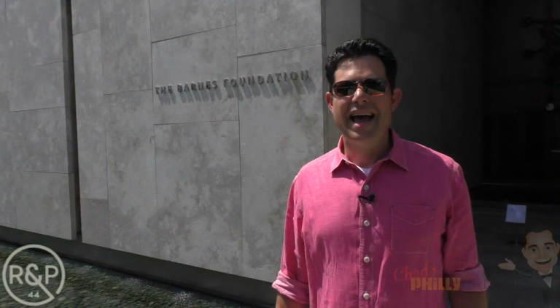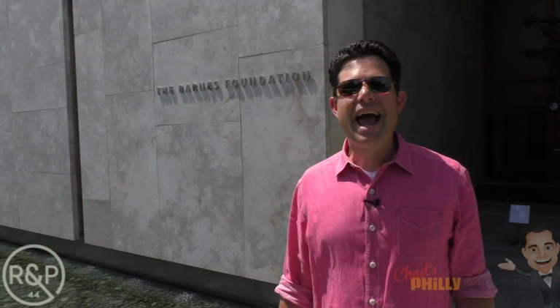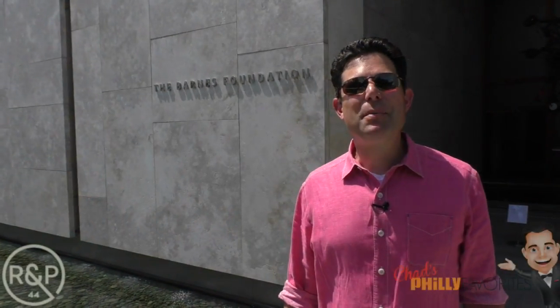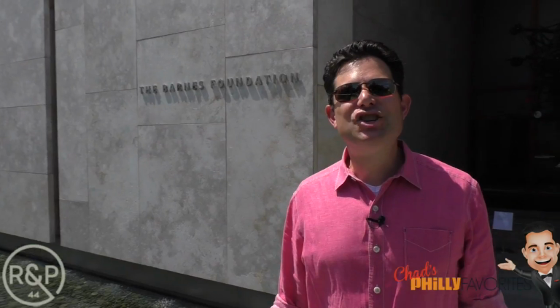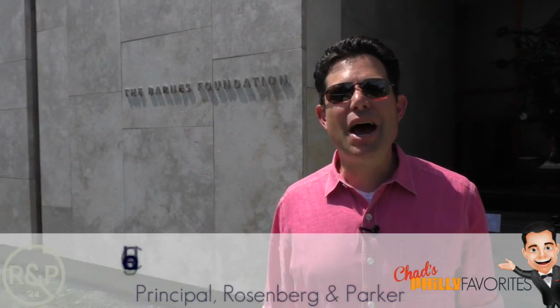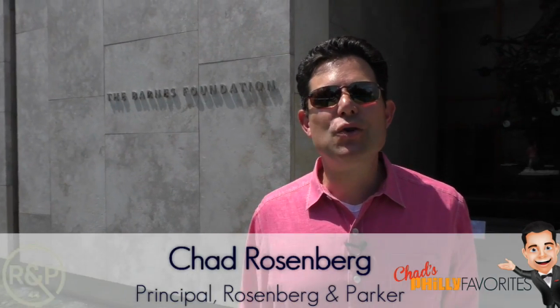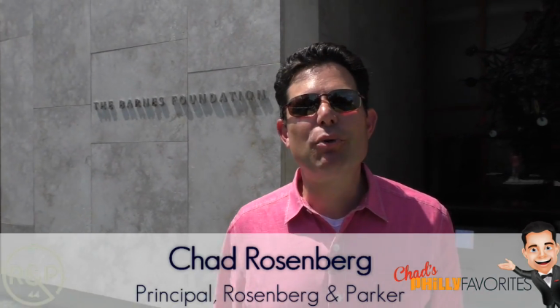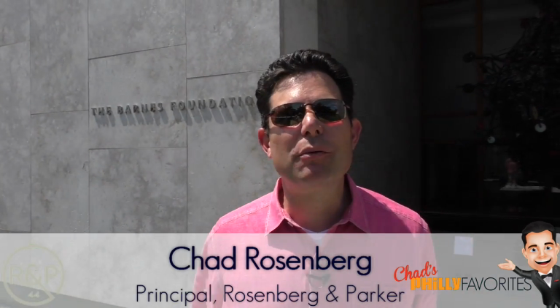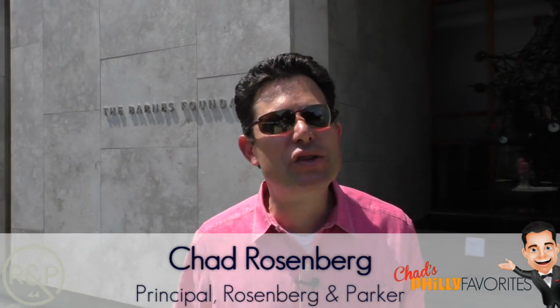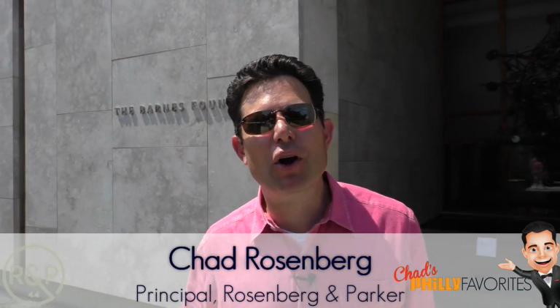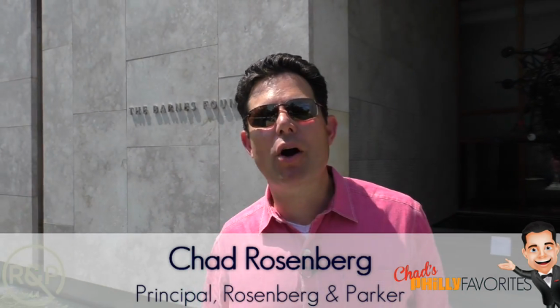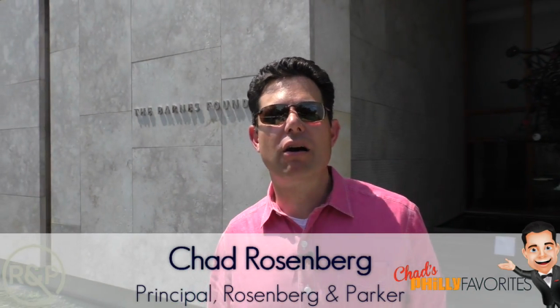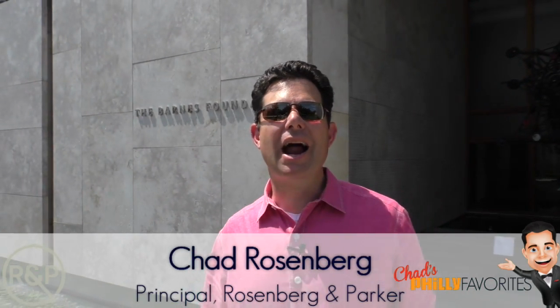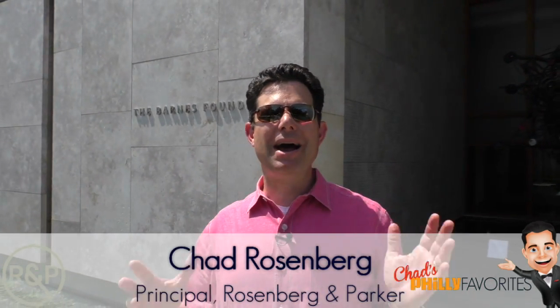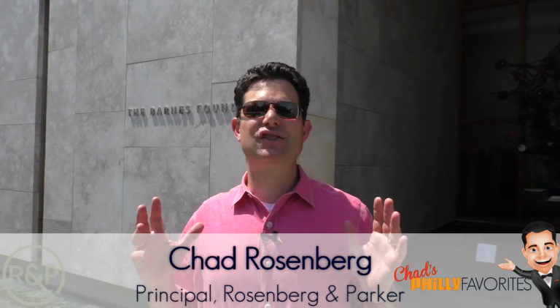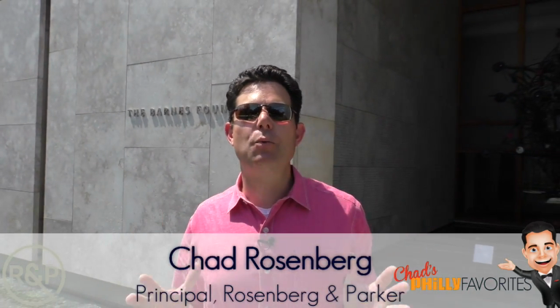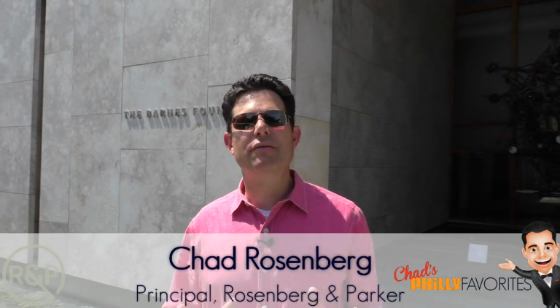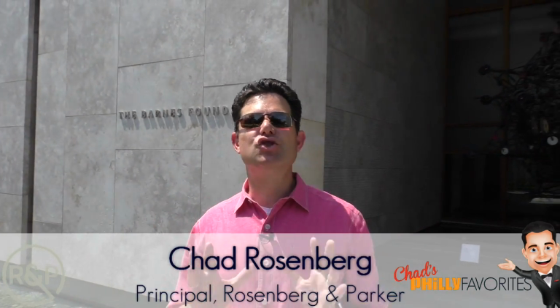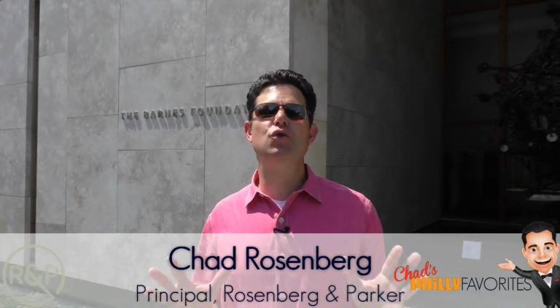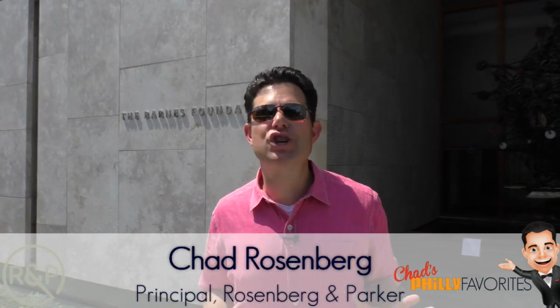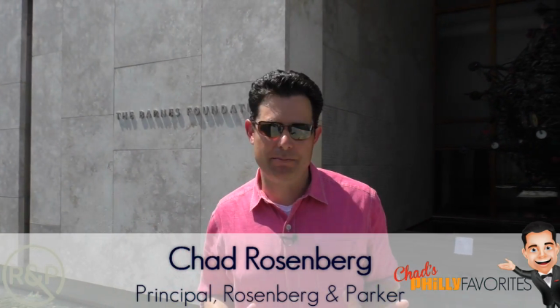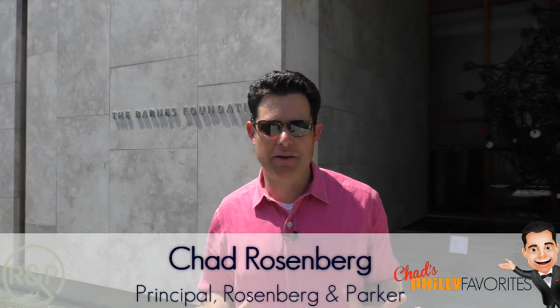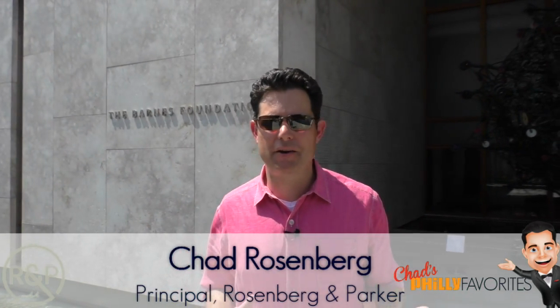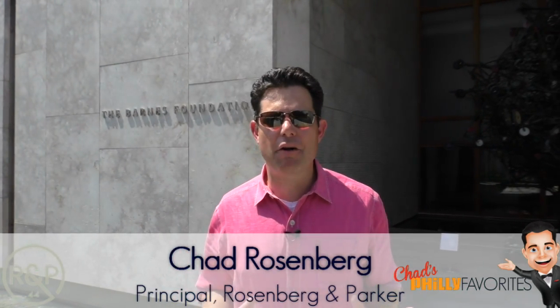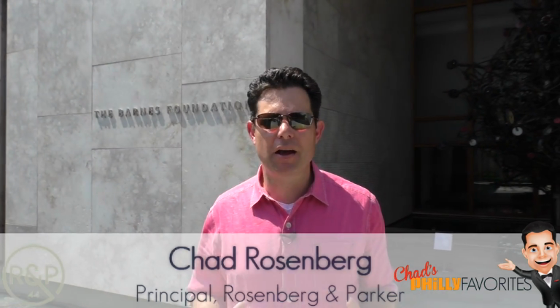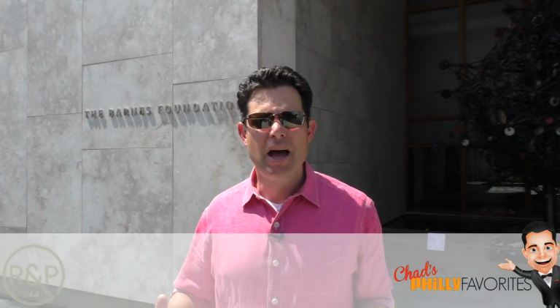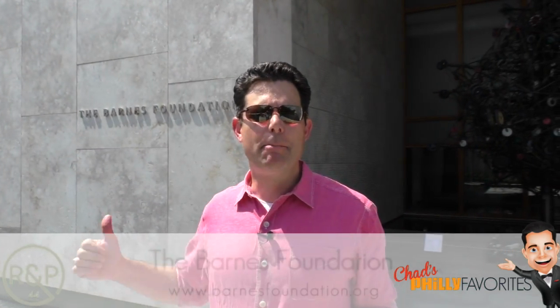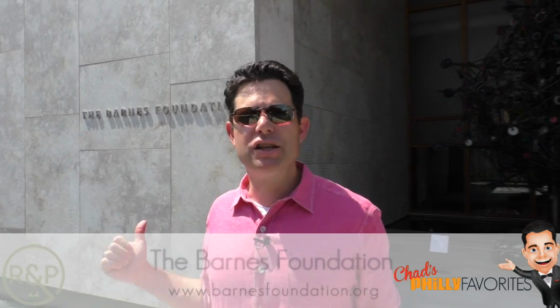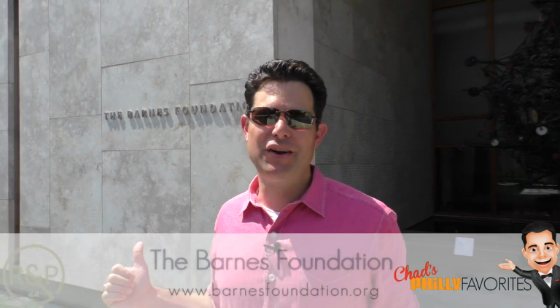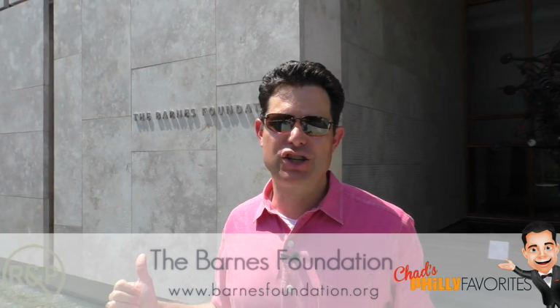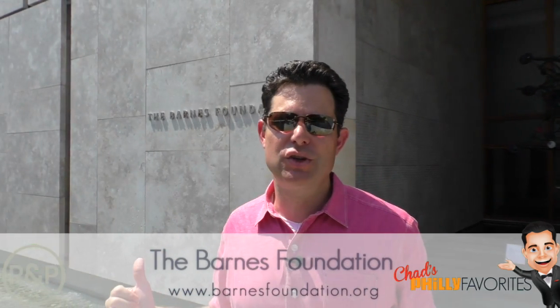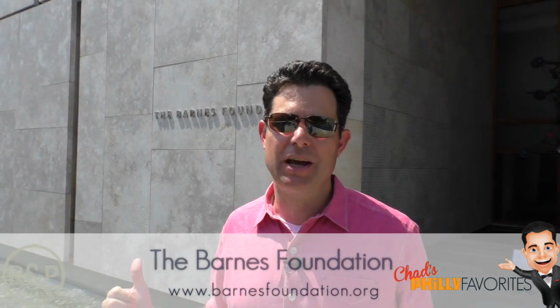Hi everybody, Chad Rosenberg from Rosenberg & Parker, and I'm outside one of the true gems of Philadelphia, the Barnes Foundation Museum.